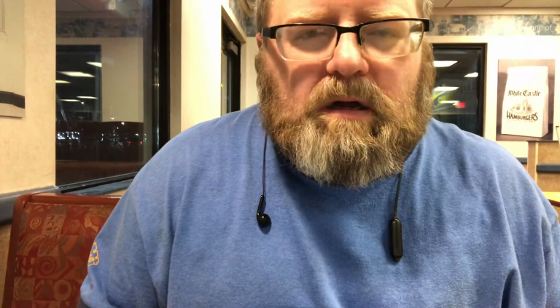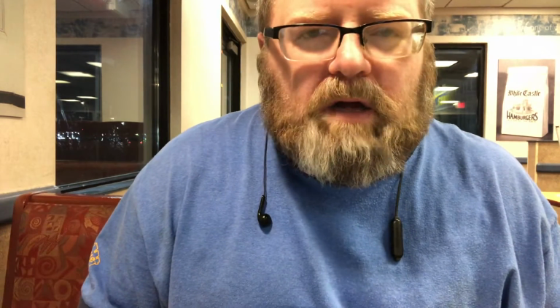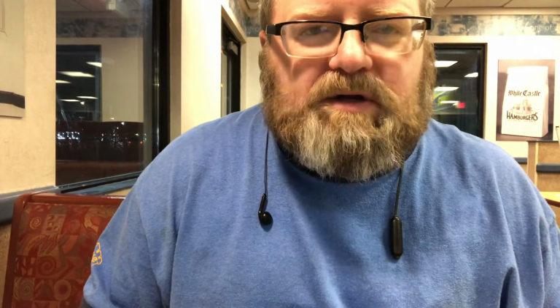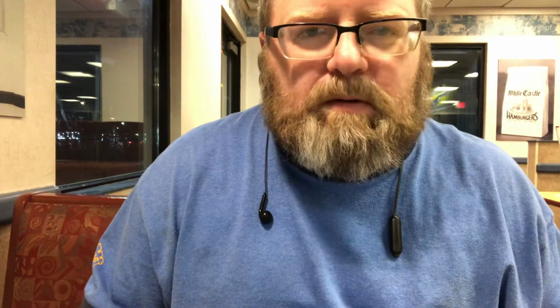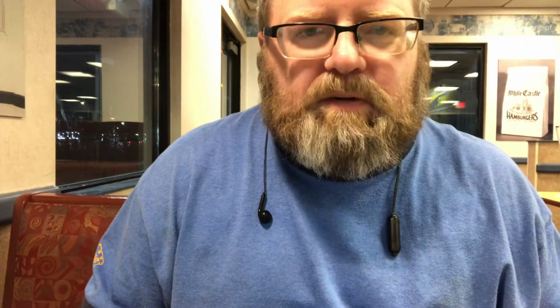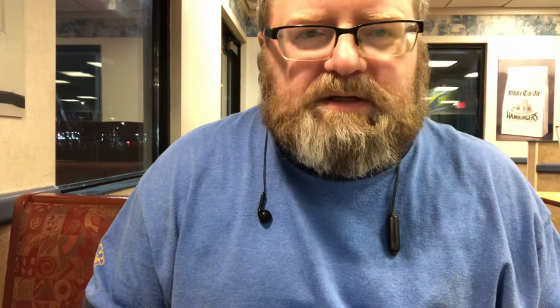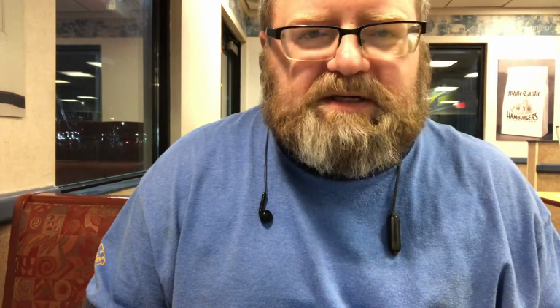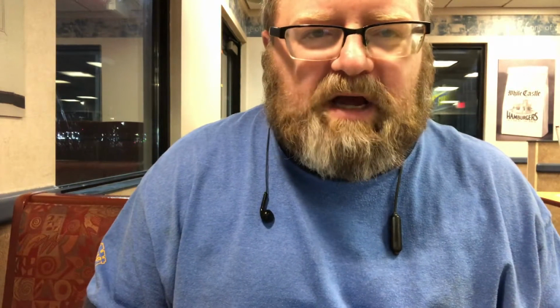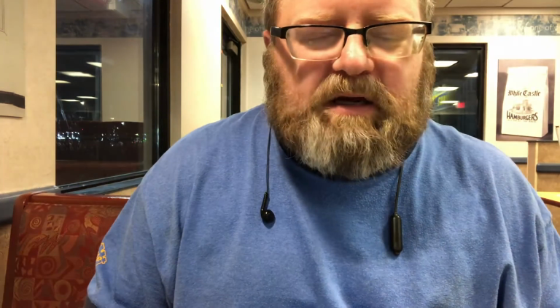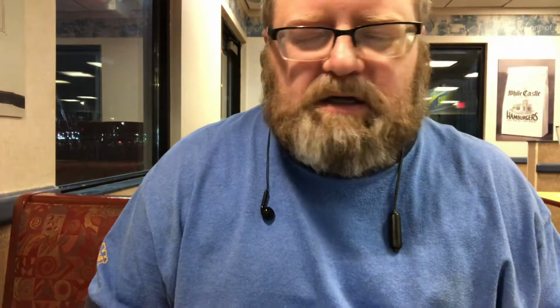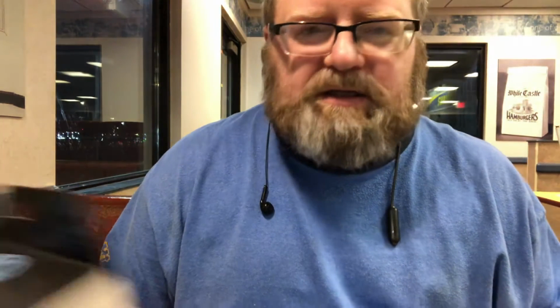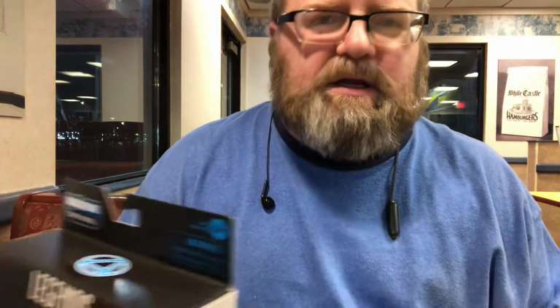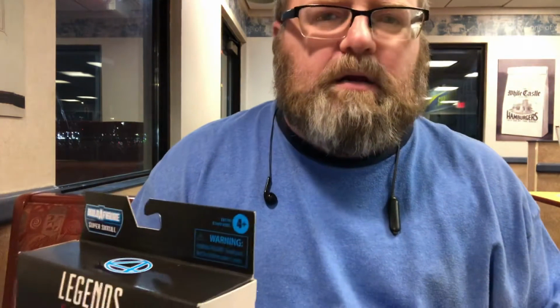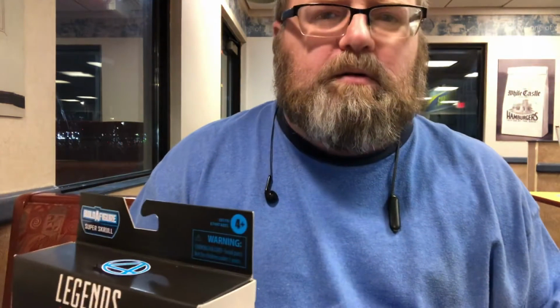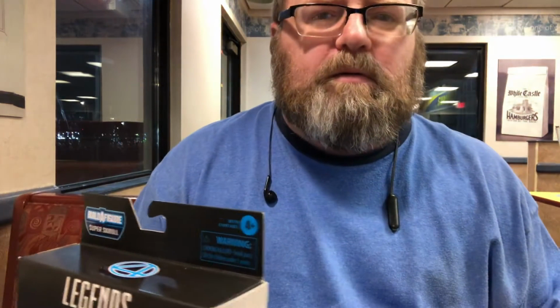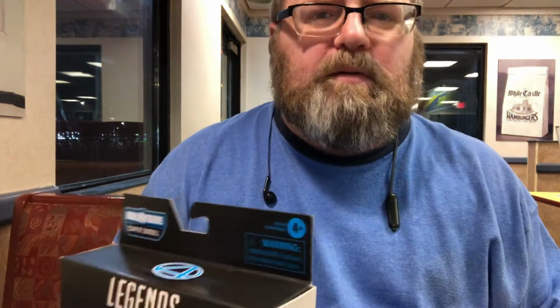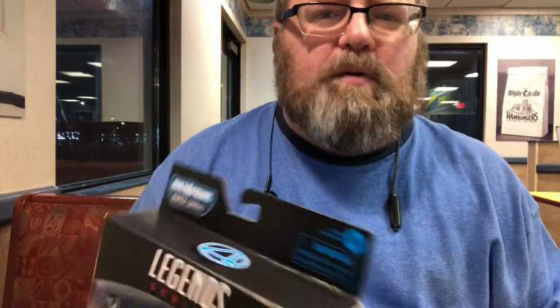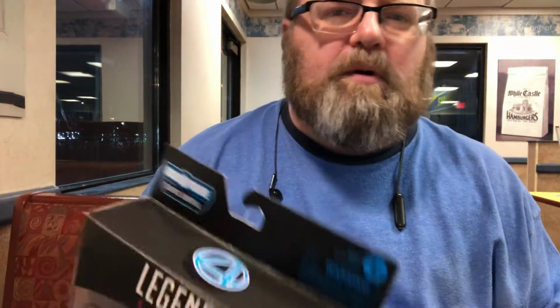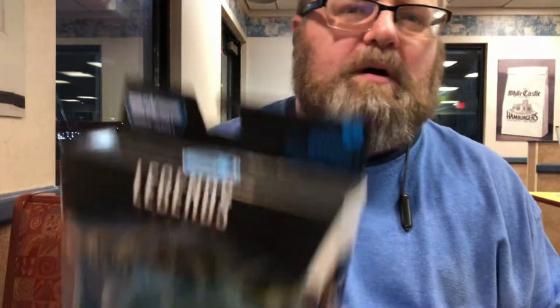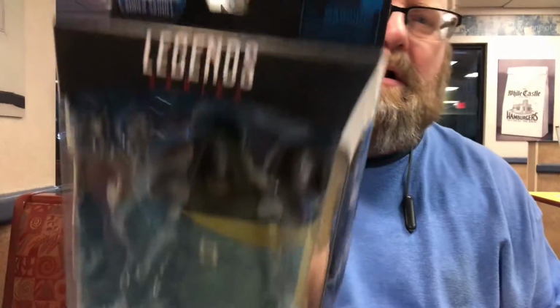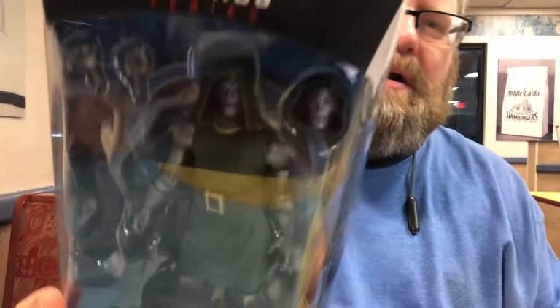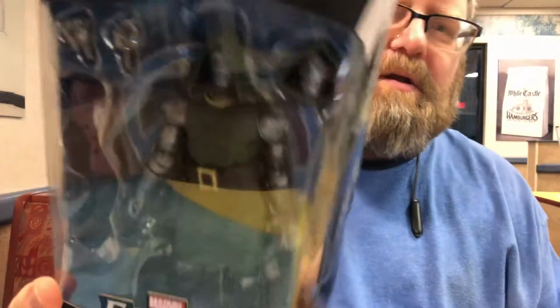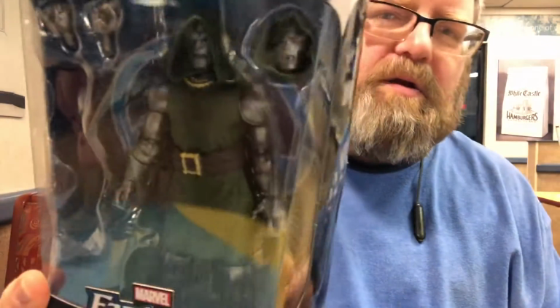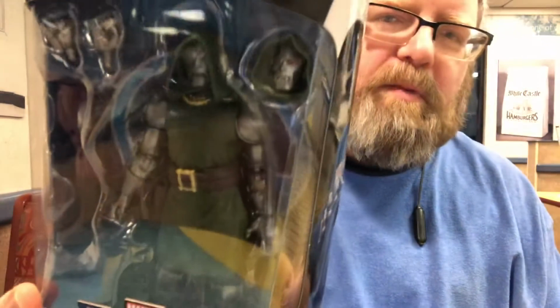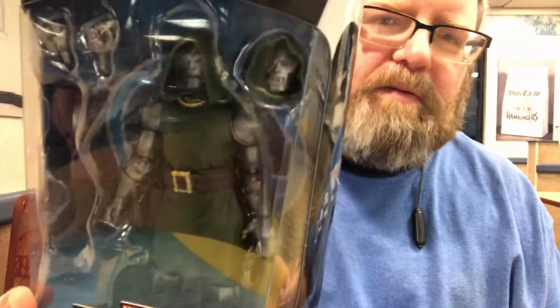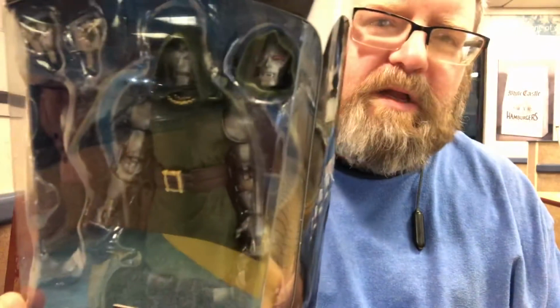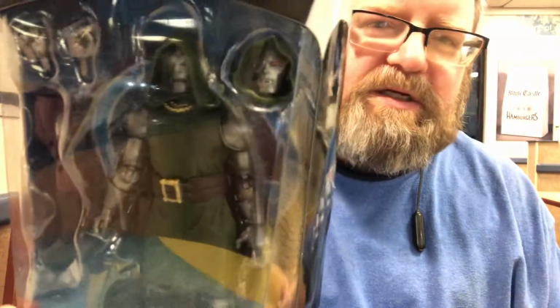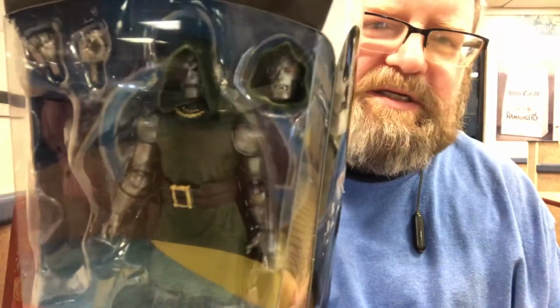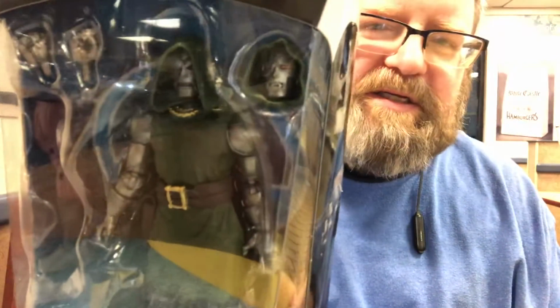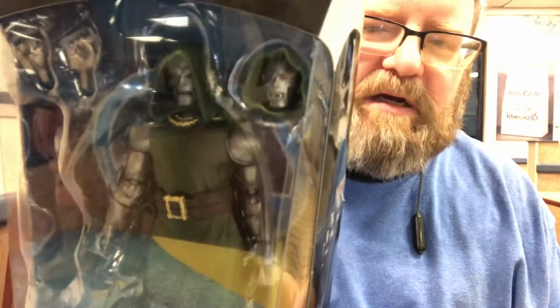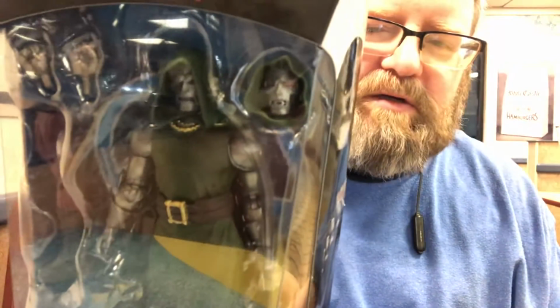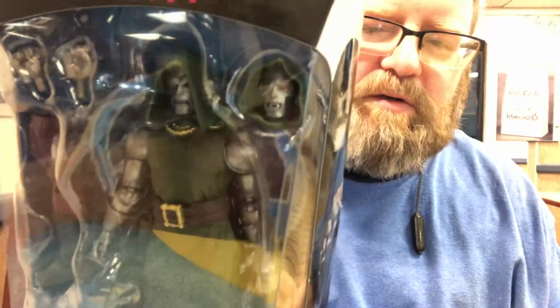How's it going, my friends? This is Ionicus, and today I'm doing a review for the new Marvel Legends Dr. Doom.